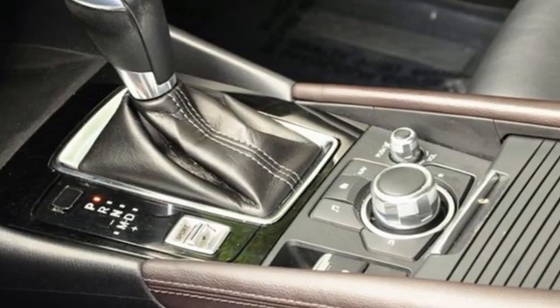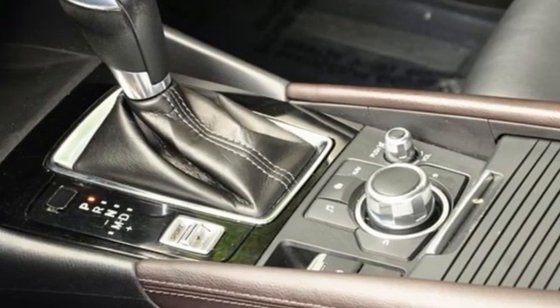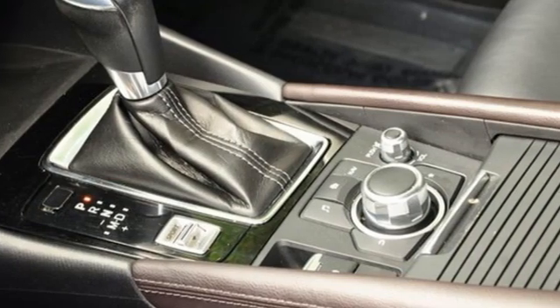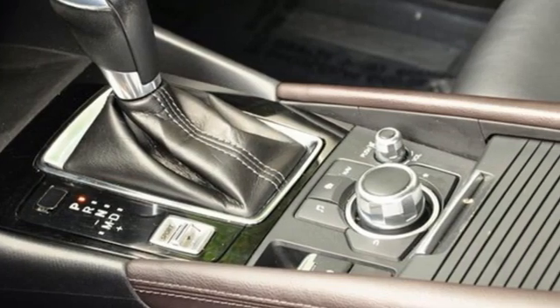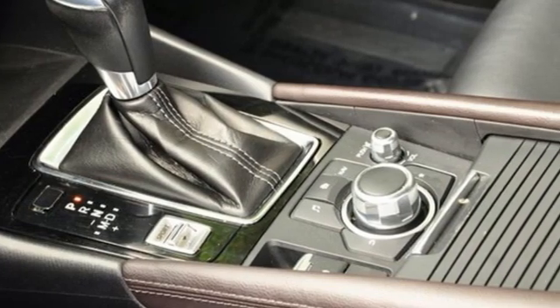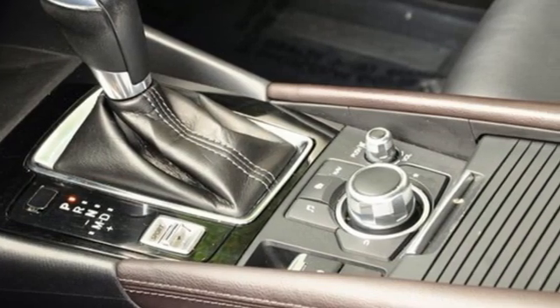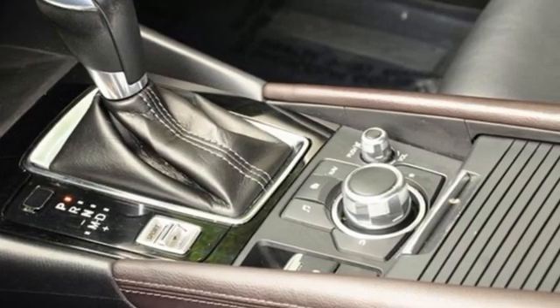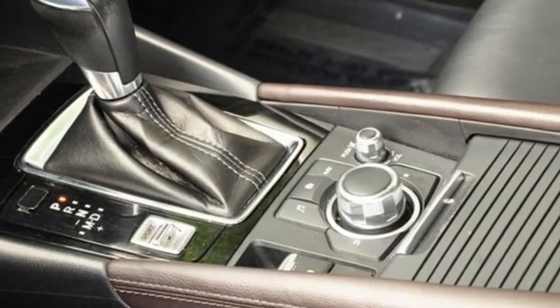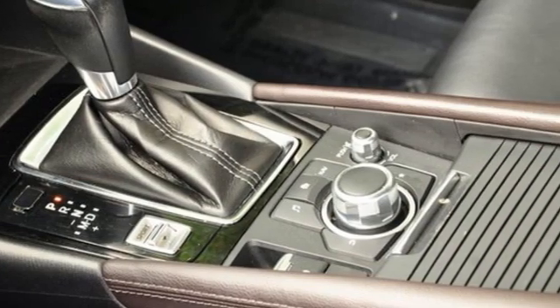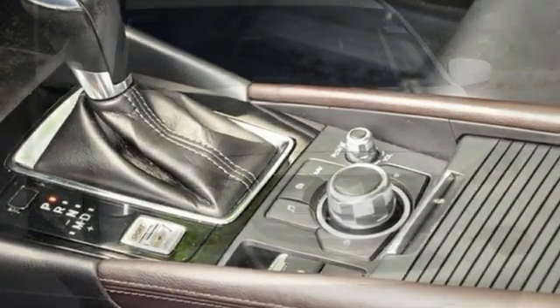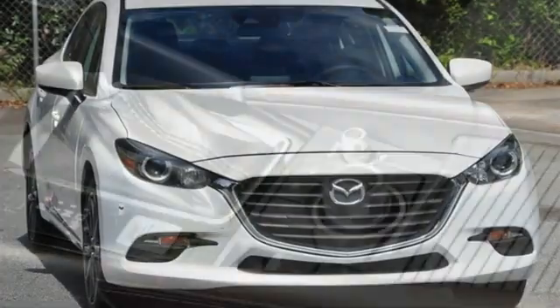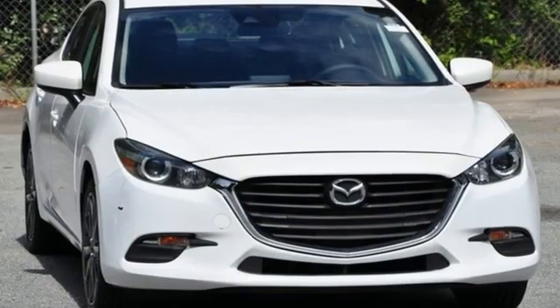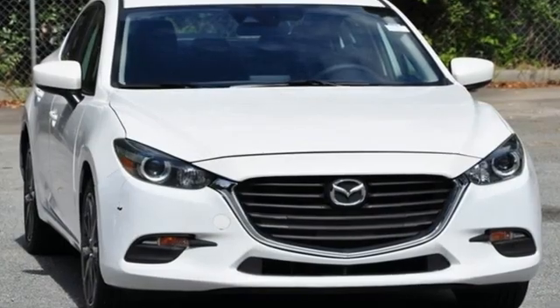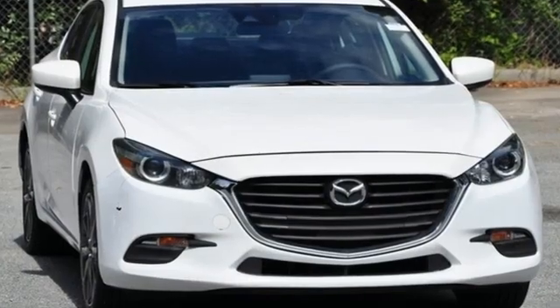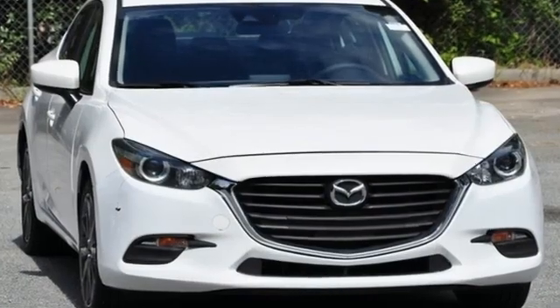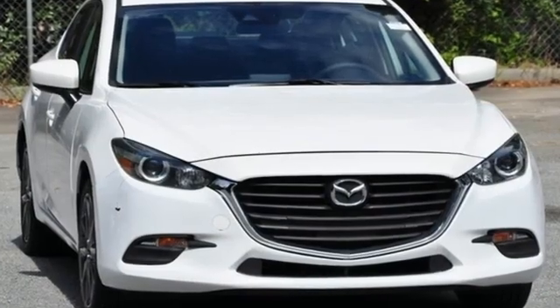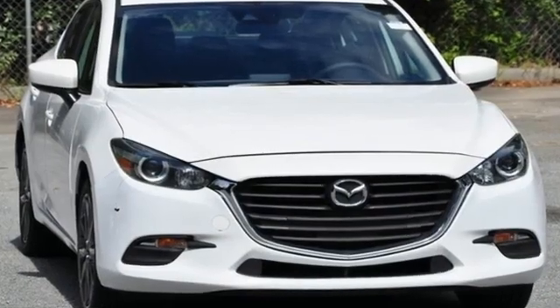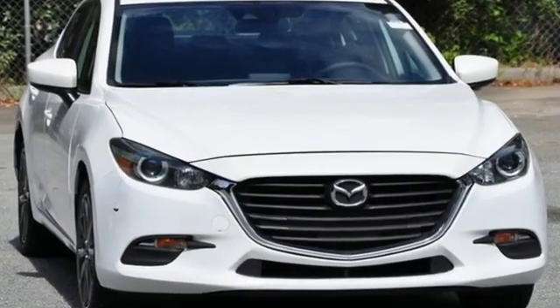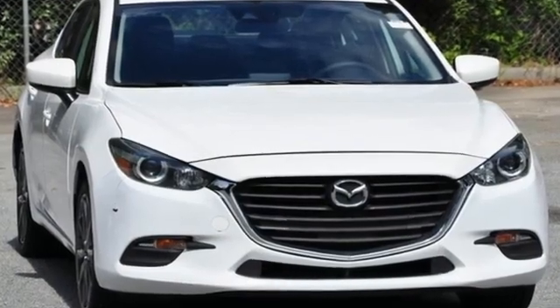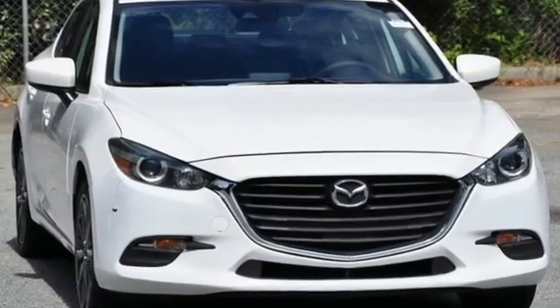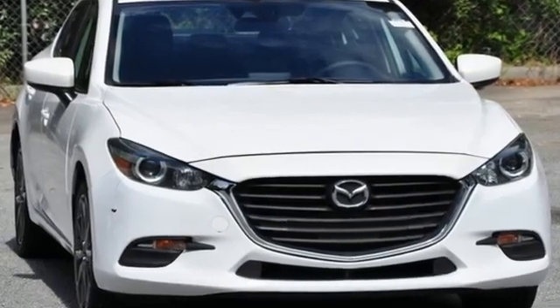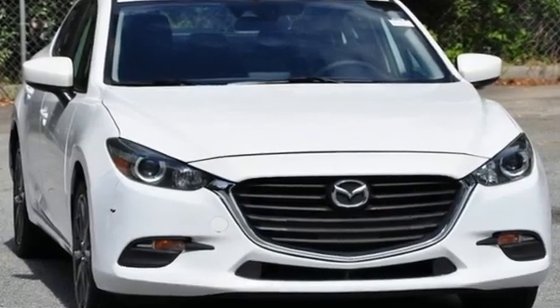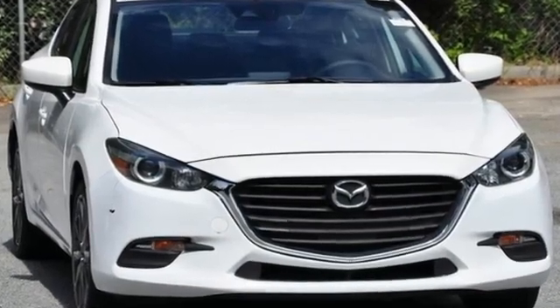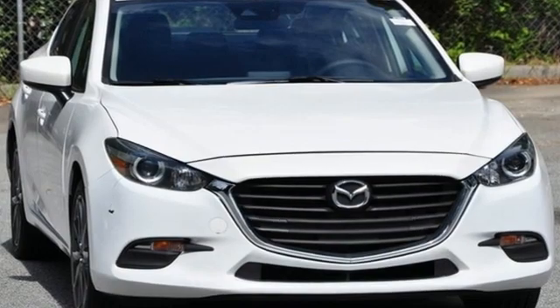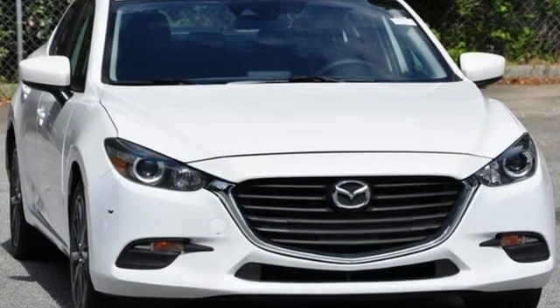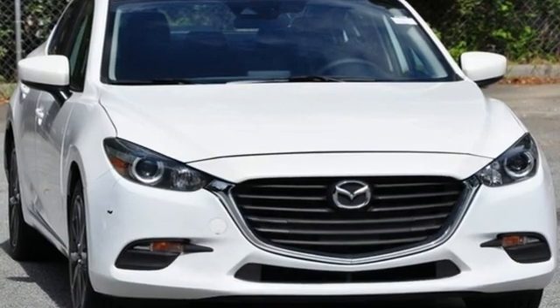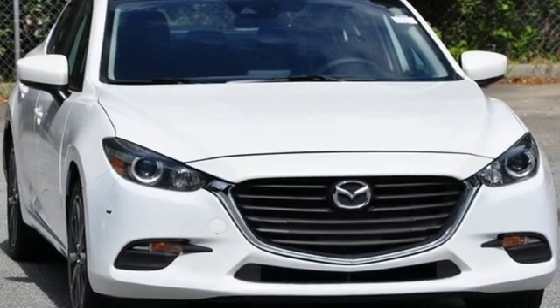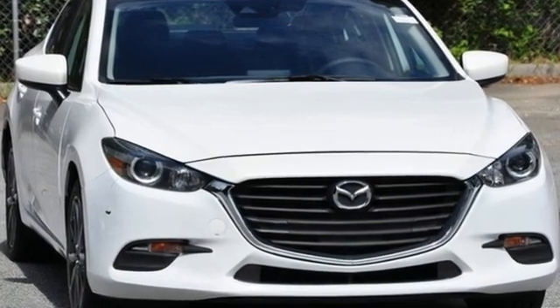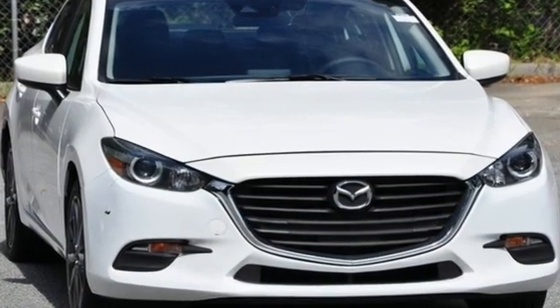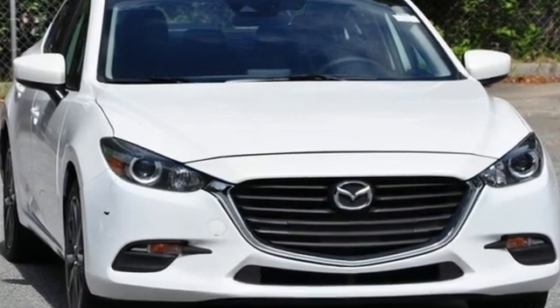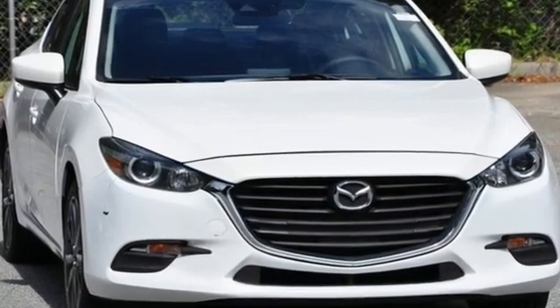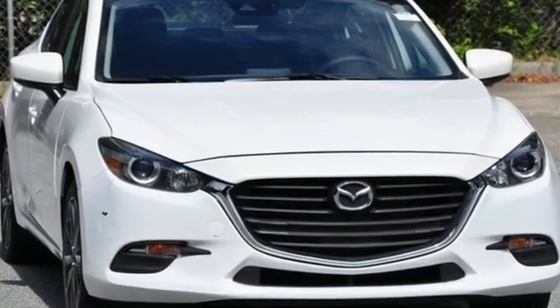For all the things that drive you, there's Mazda. You'll never know until you try. Test drive it today.